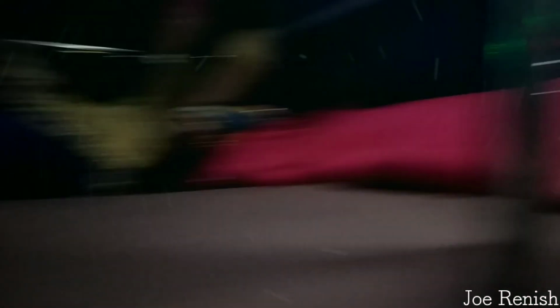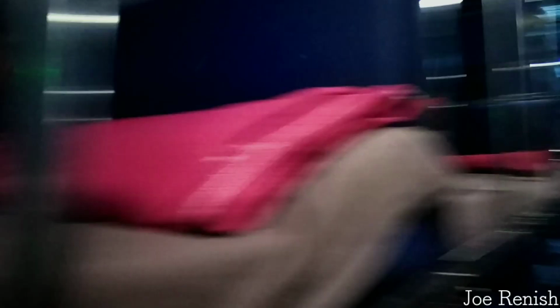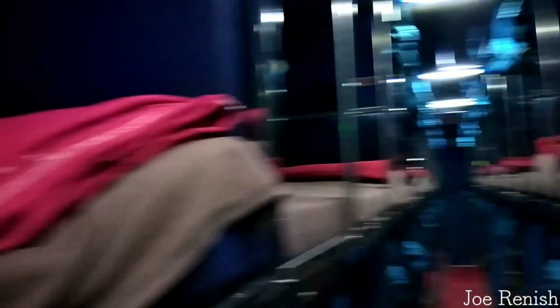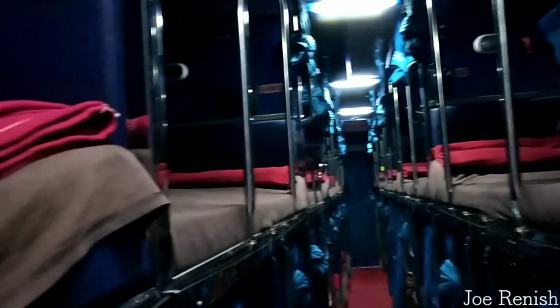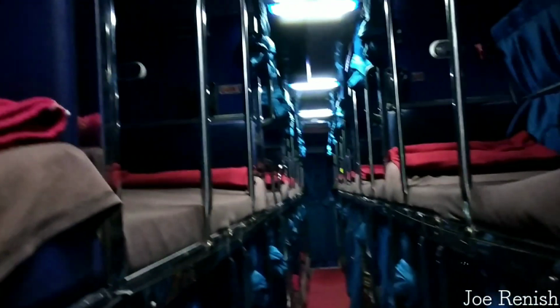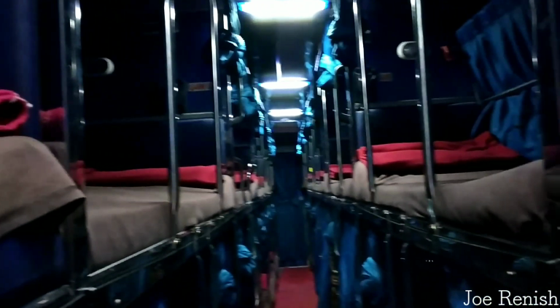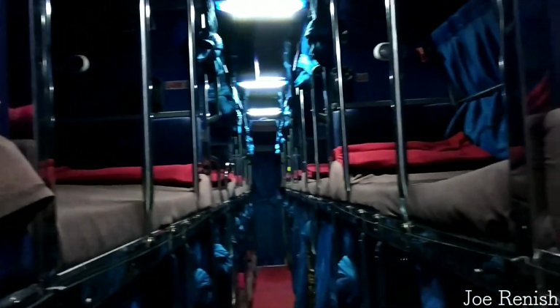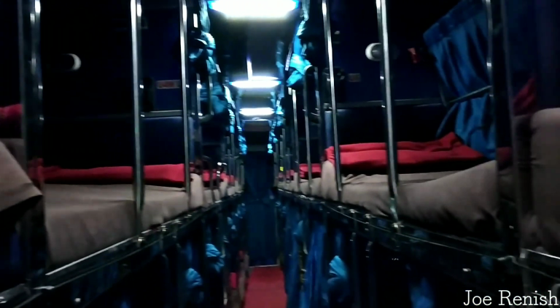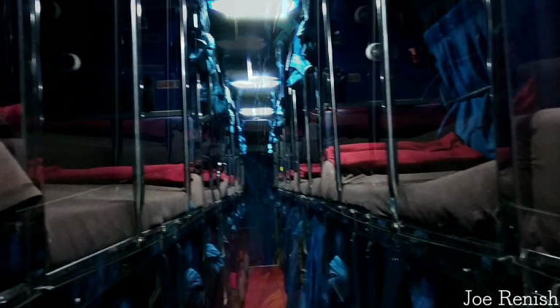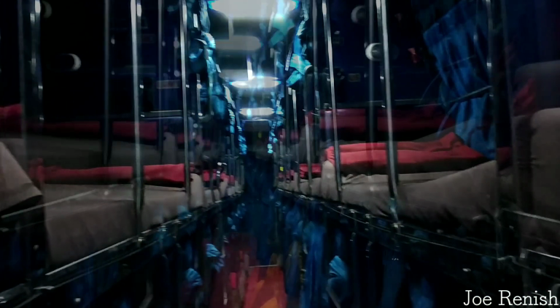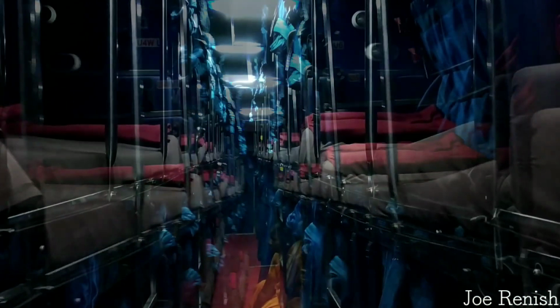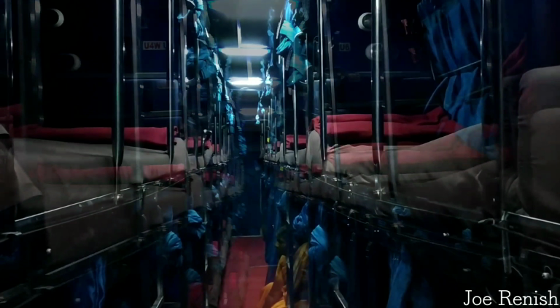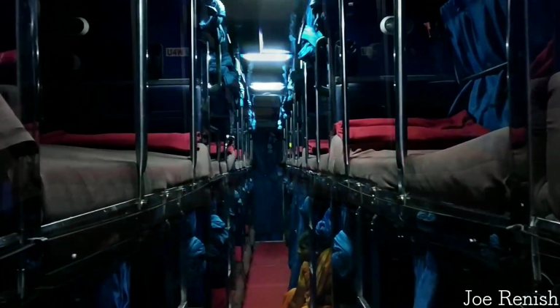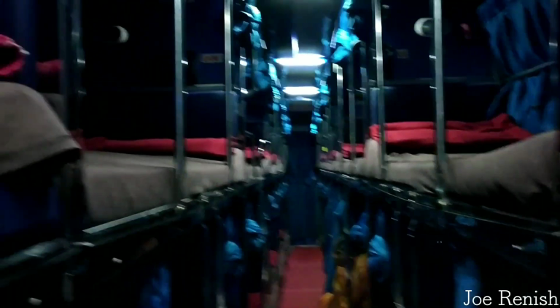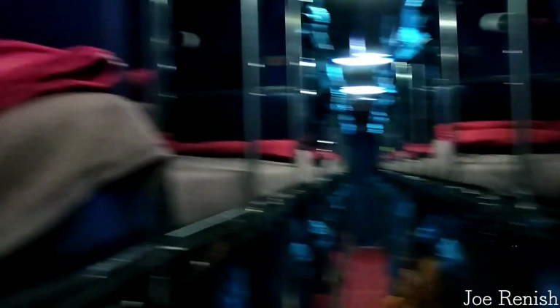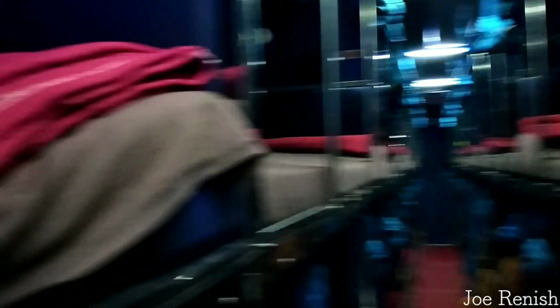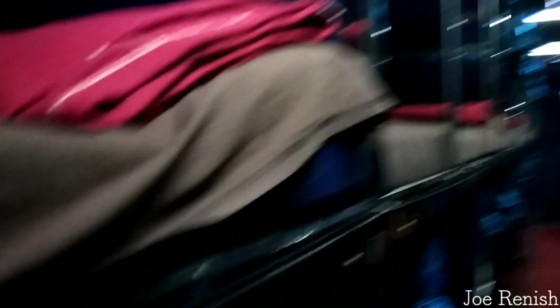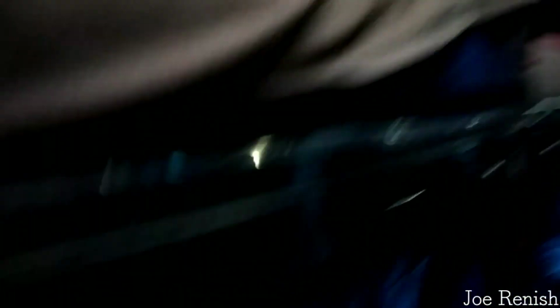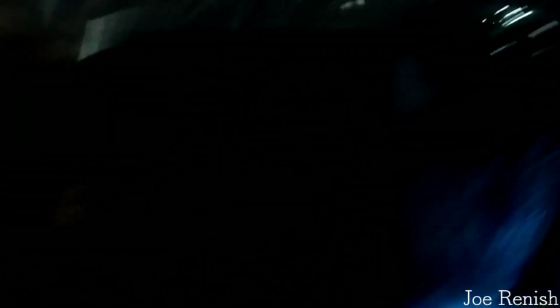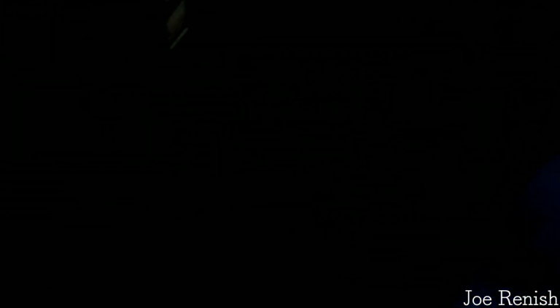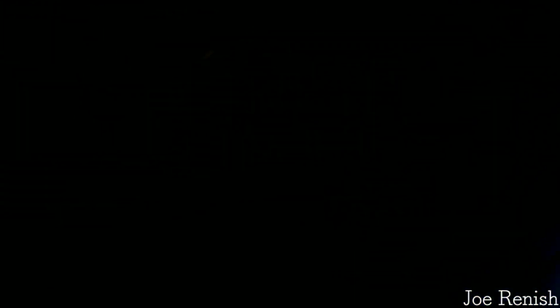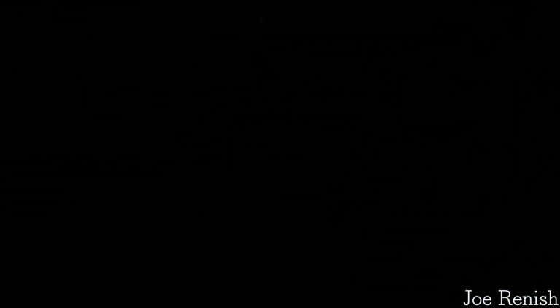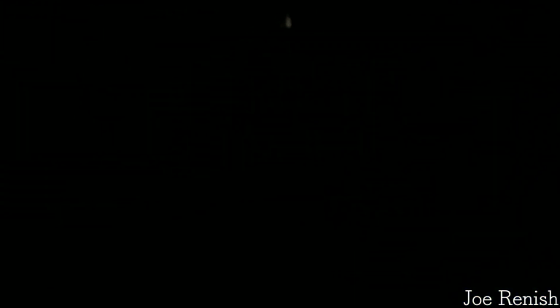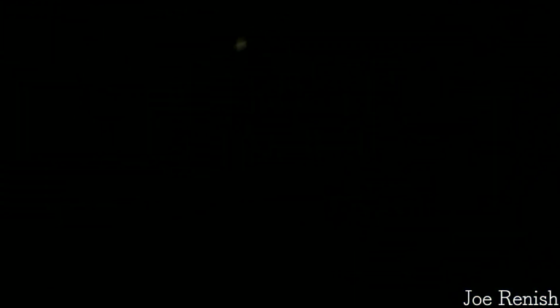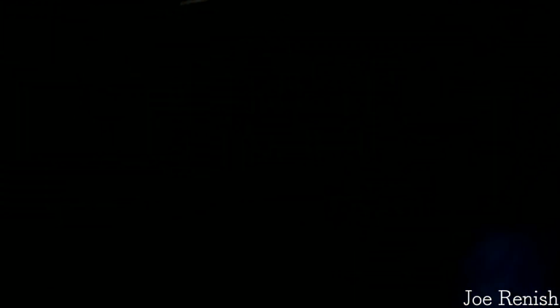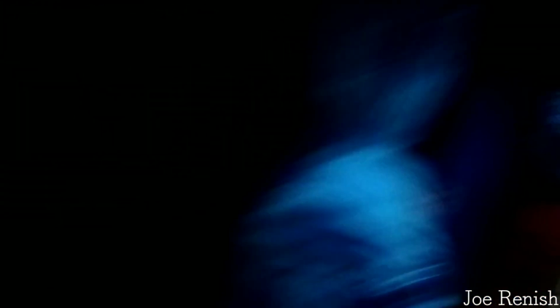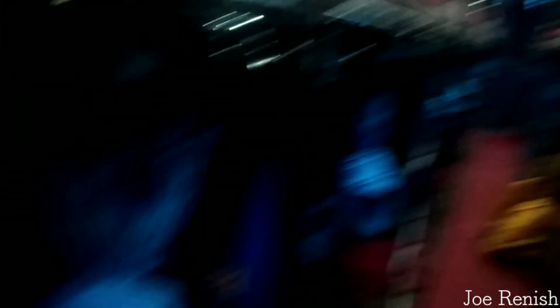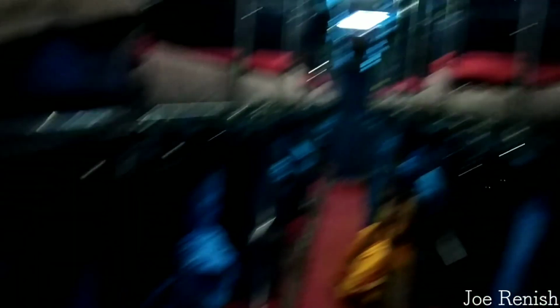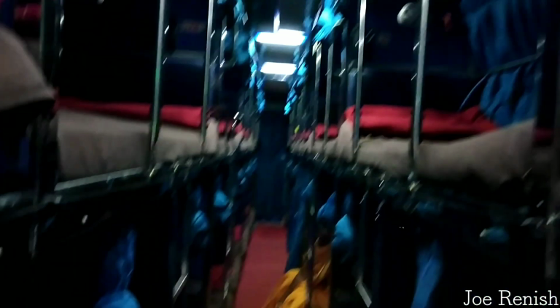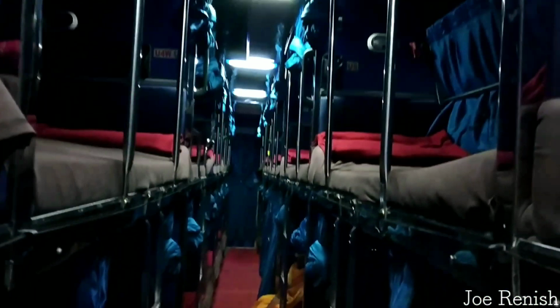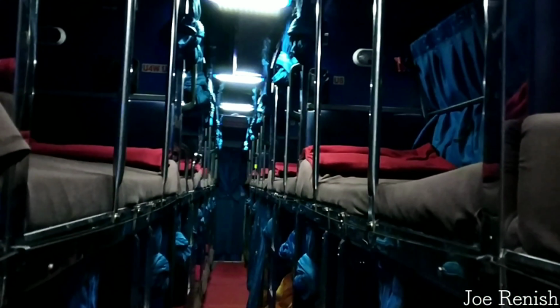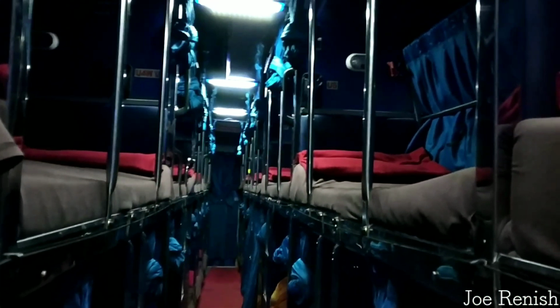This is the overall inside view of the bus. On the left they have double seats and on the right single ones.